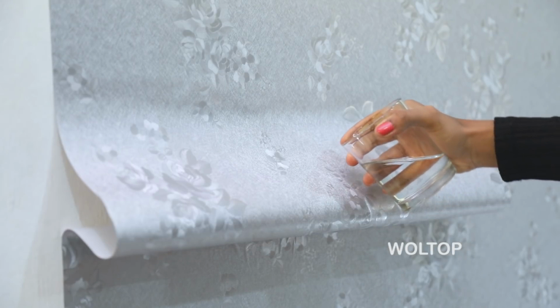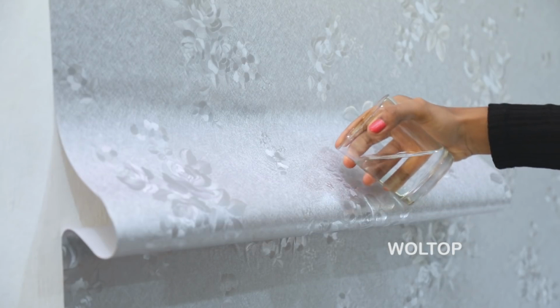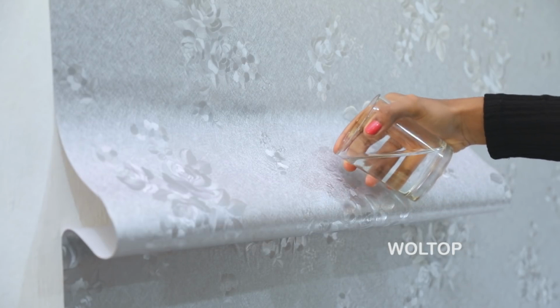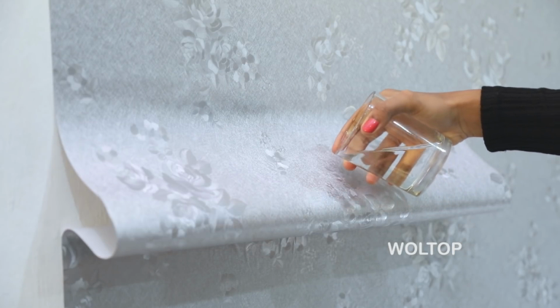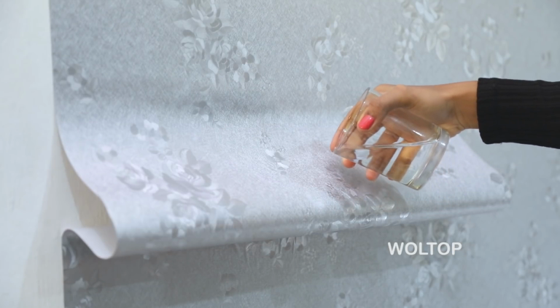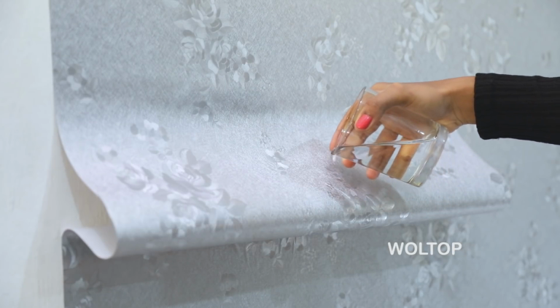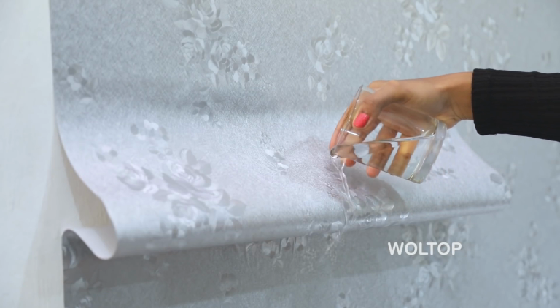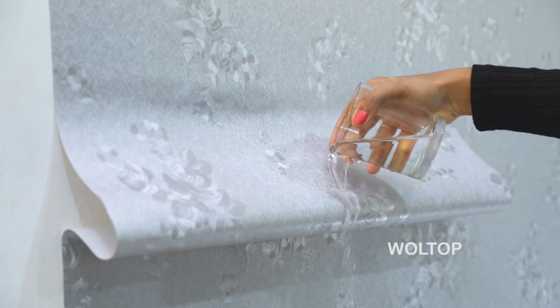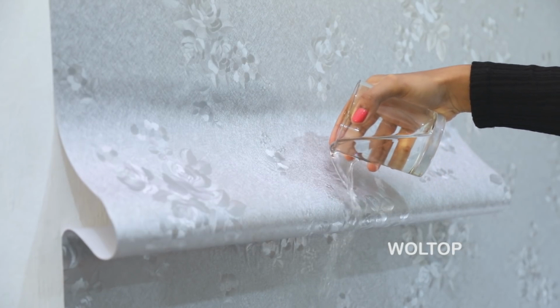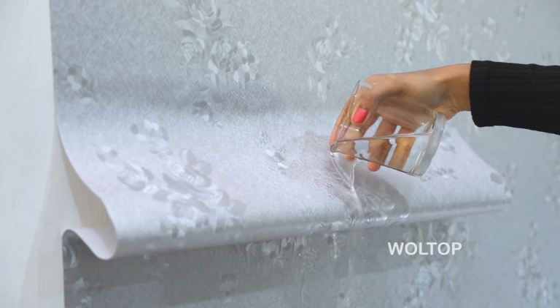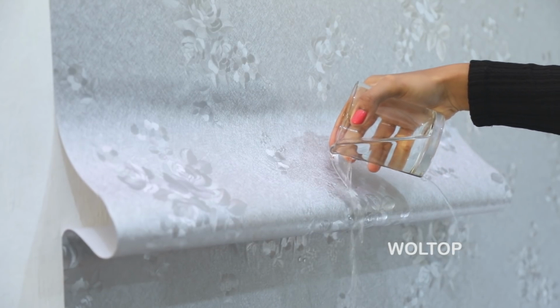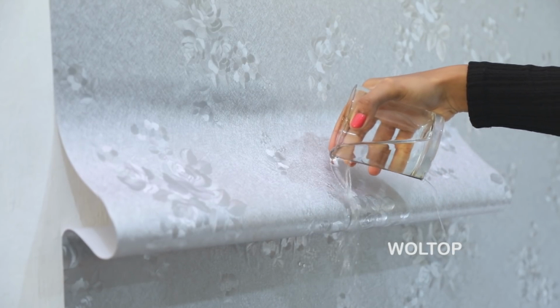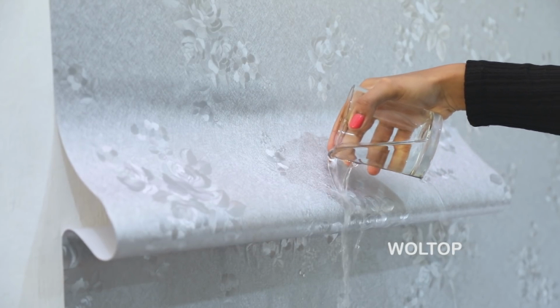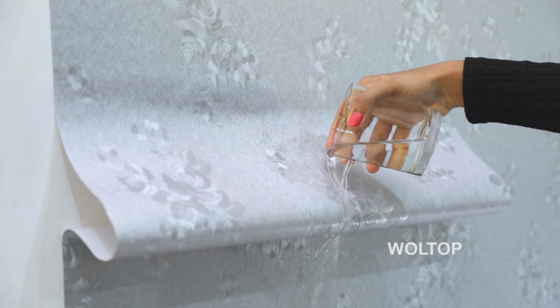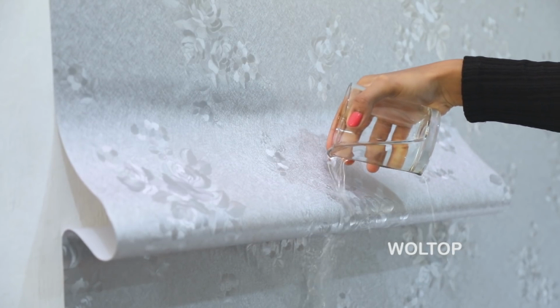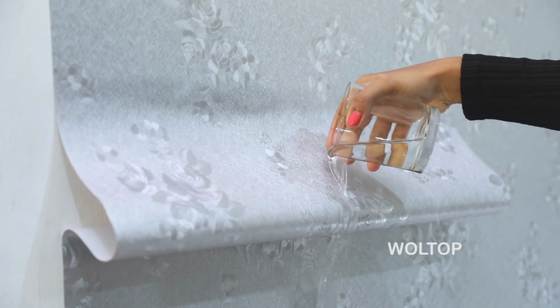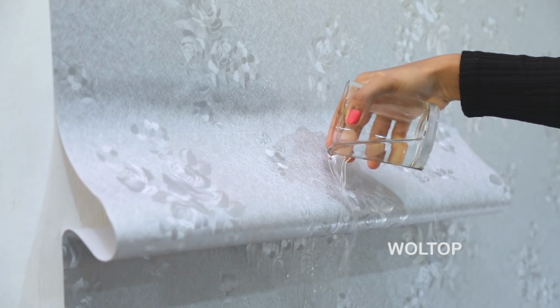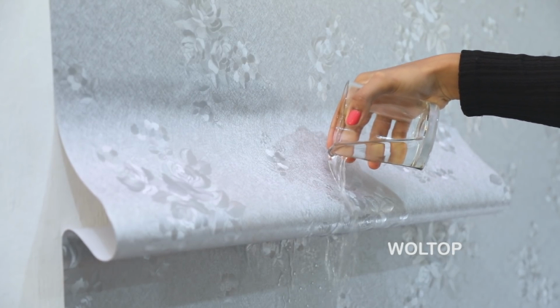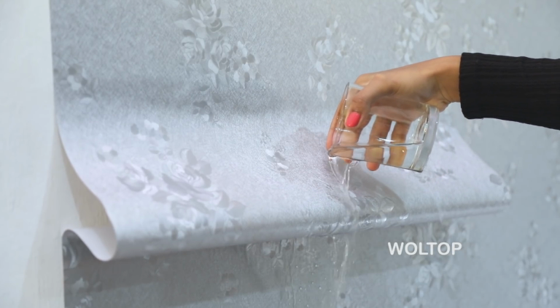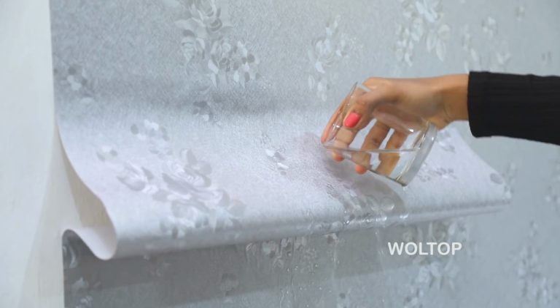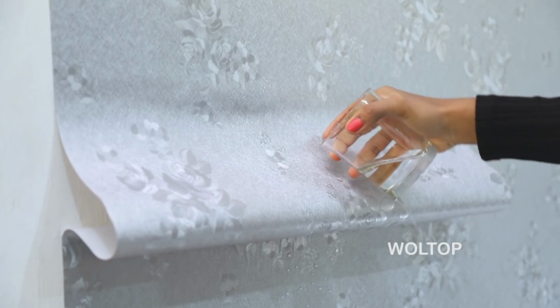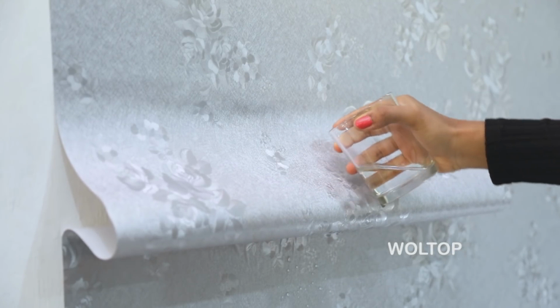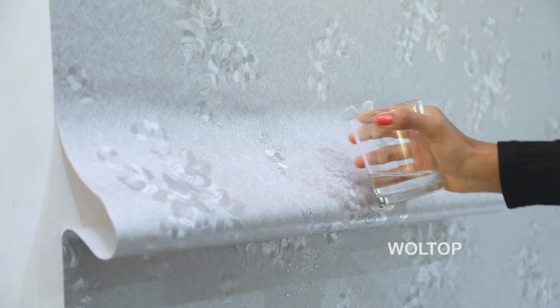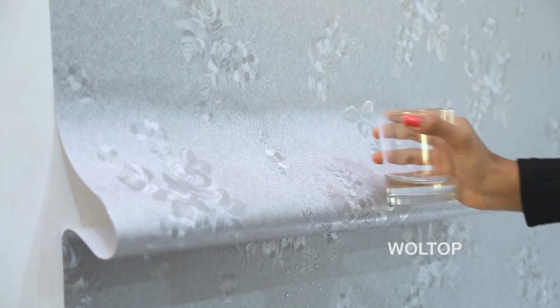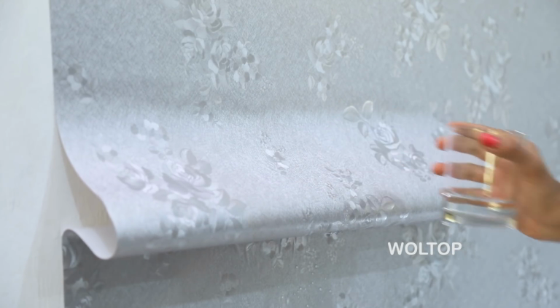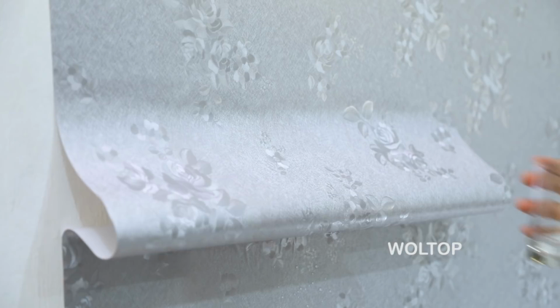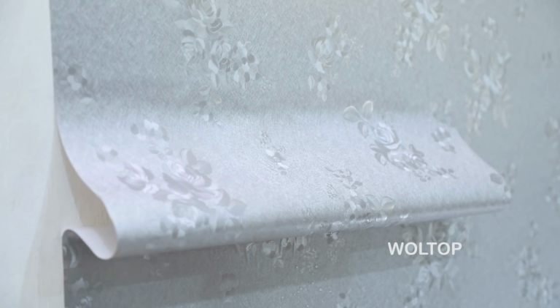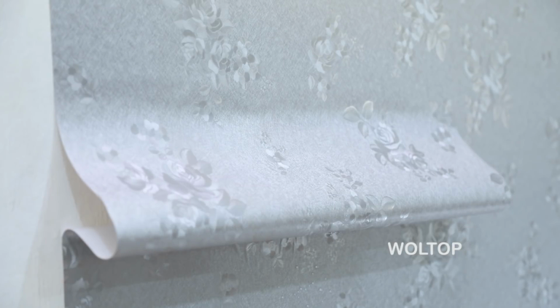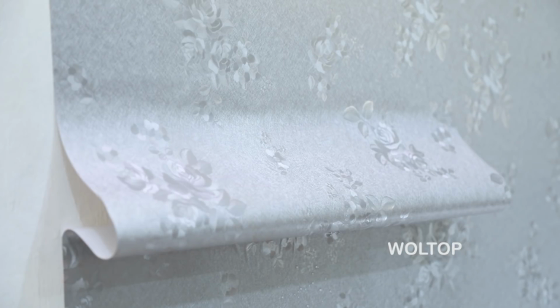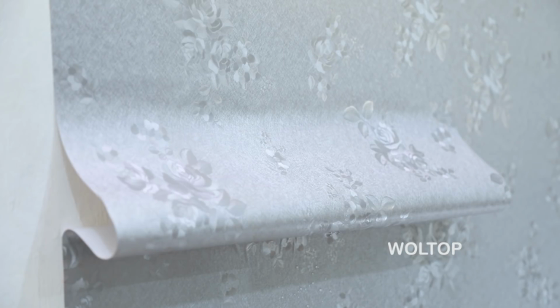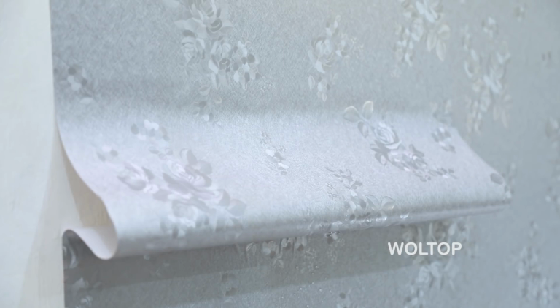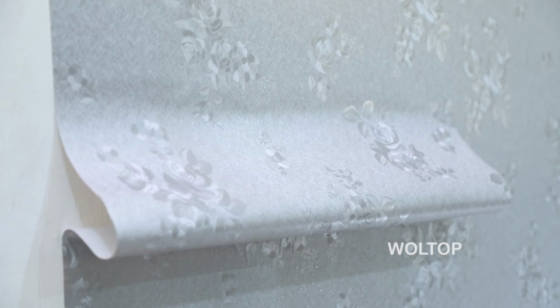The most important properties of our wallpaper are that it is waterproof, anti-oil, and moisture resistant, even in the rainy season.